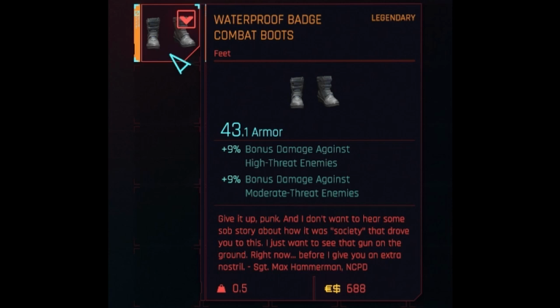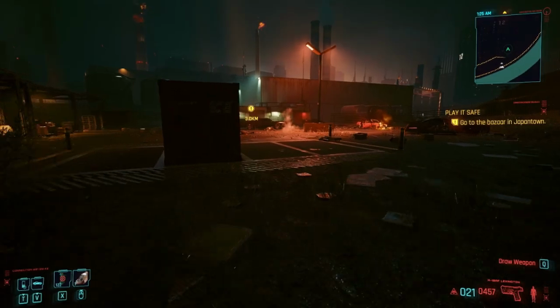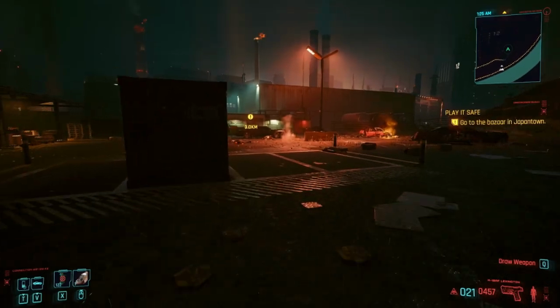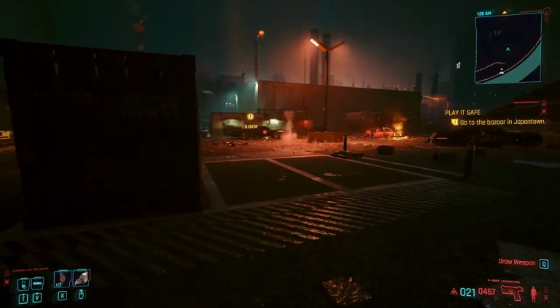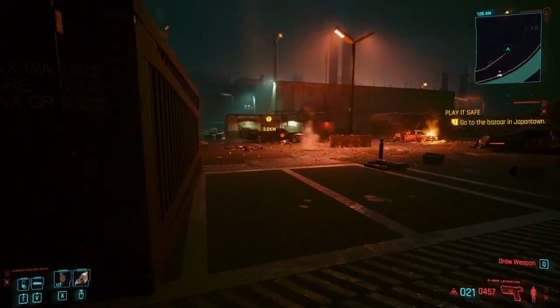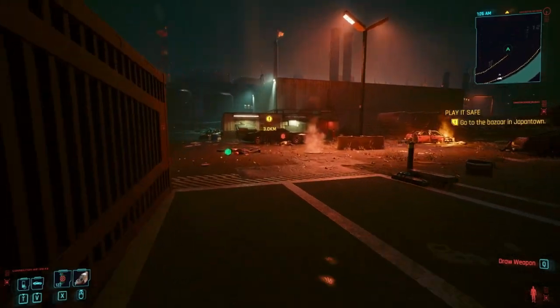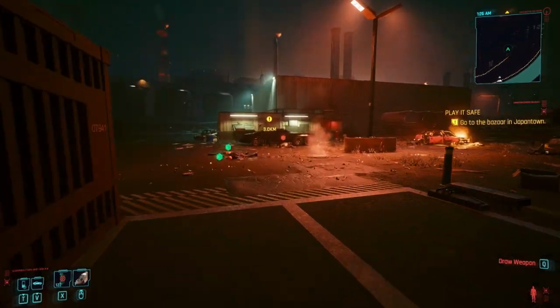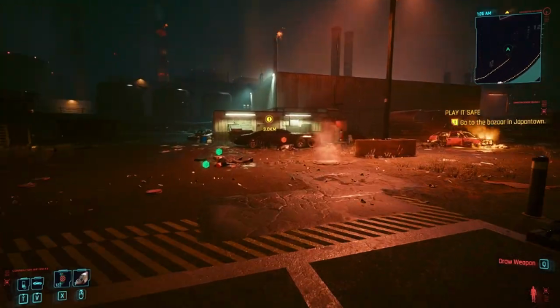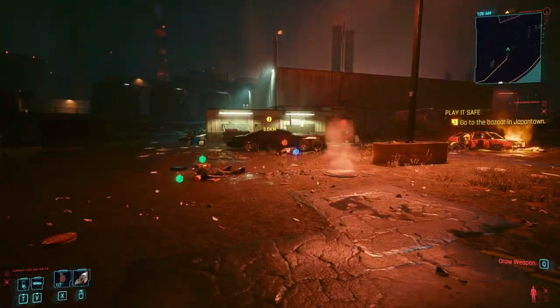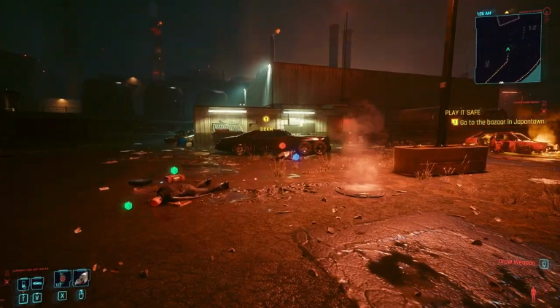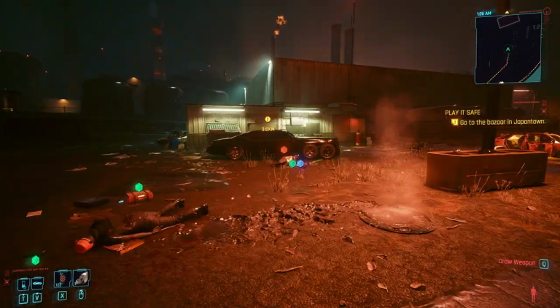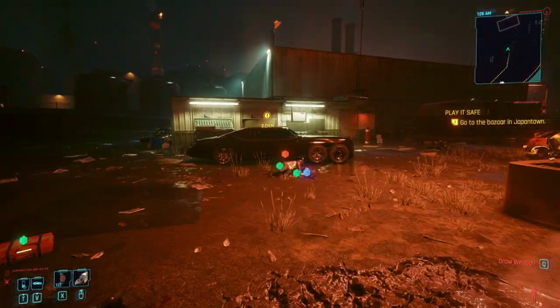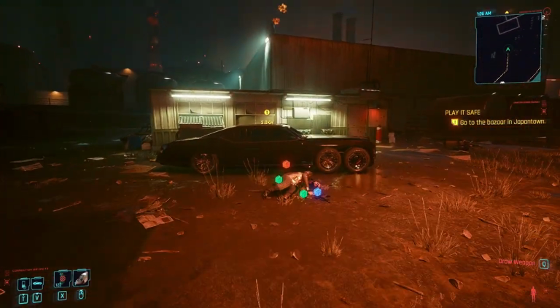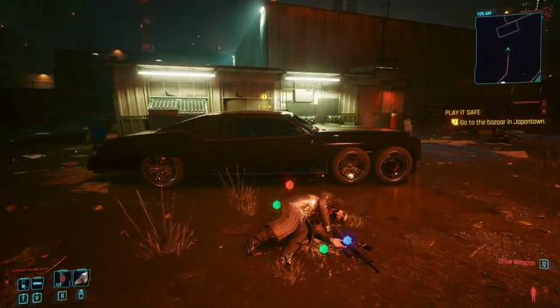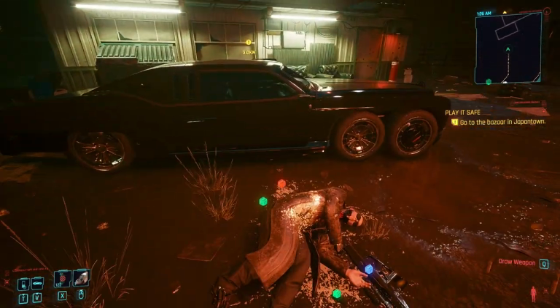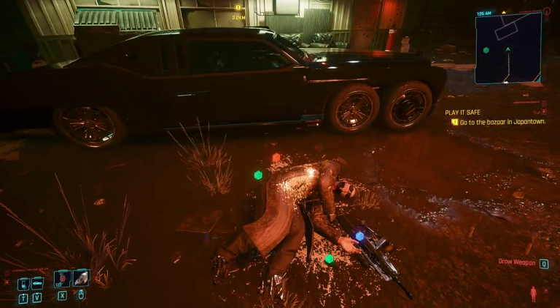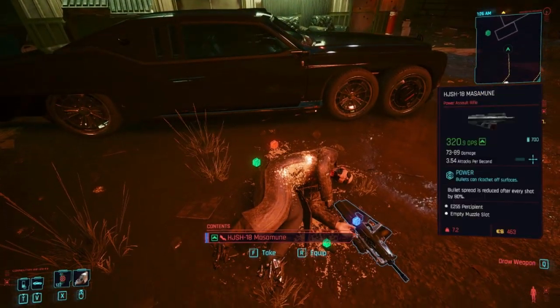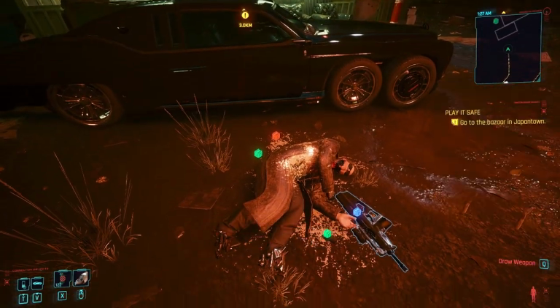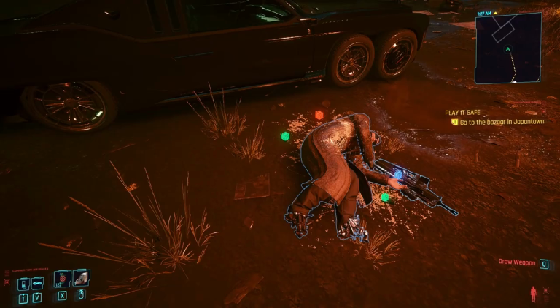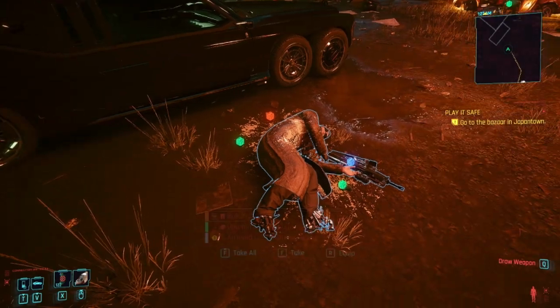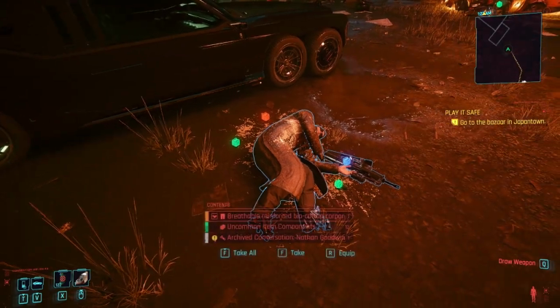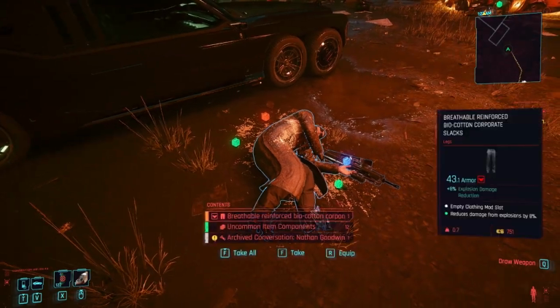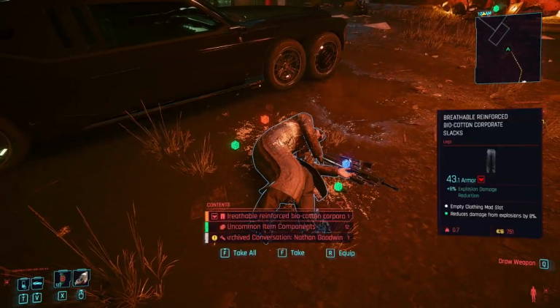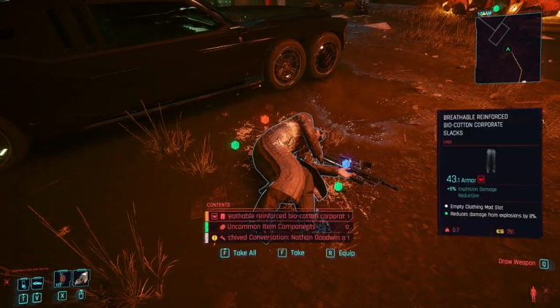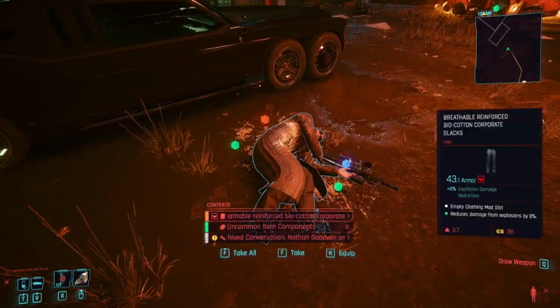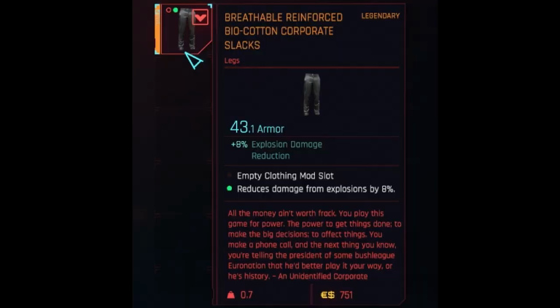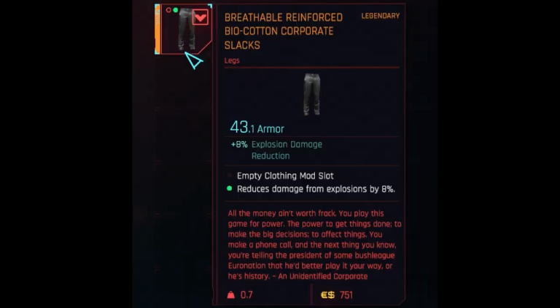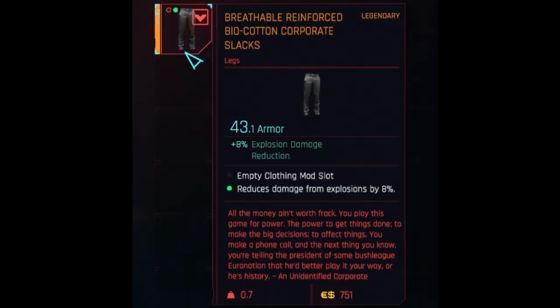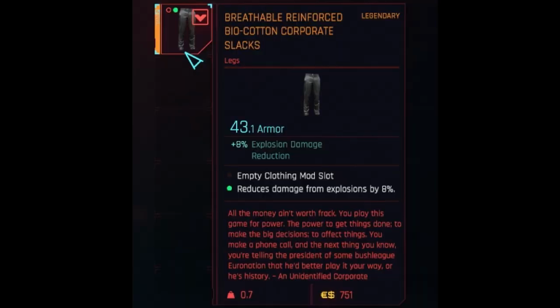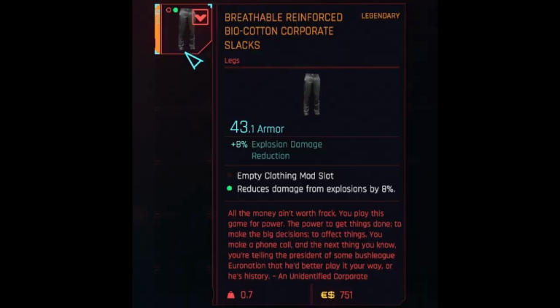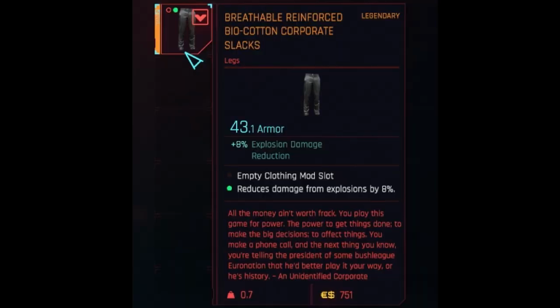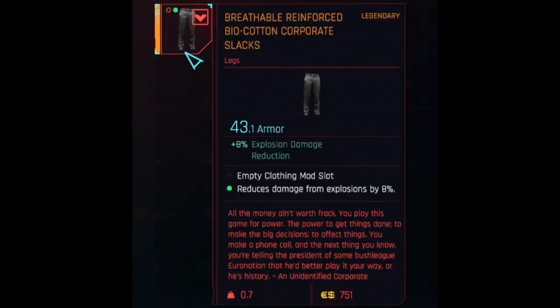Starting off the corporate set are the corp slacks. You can find these on a body in Northside to the far north.